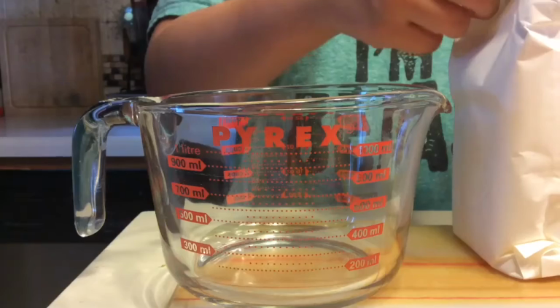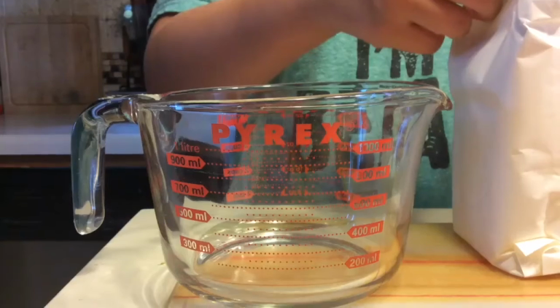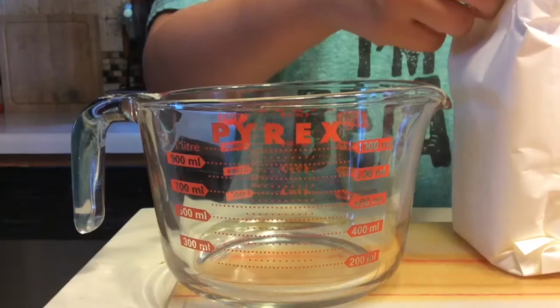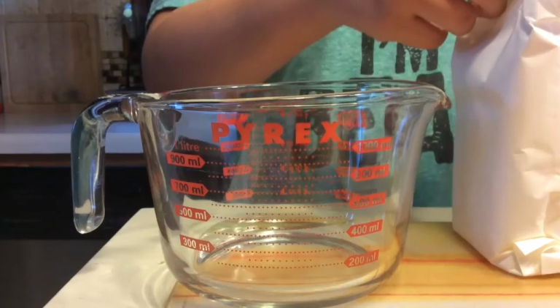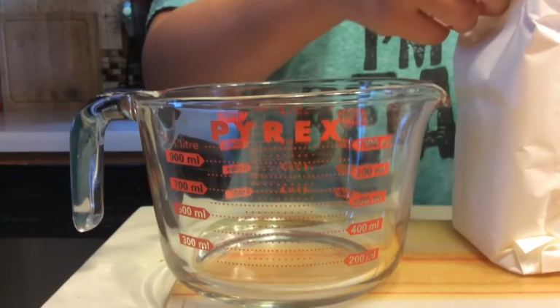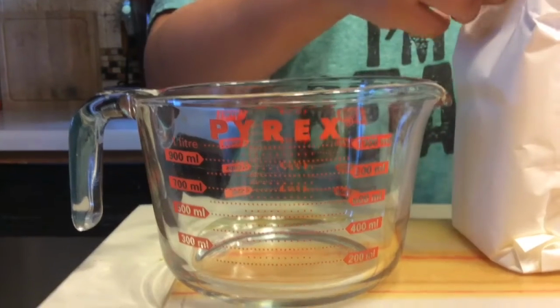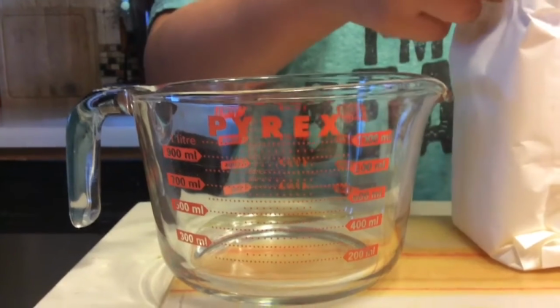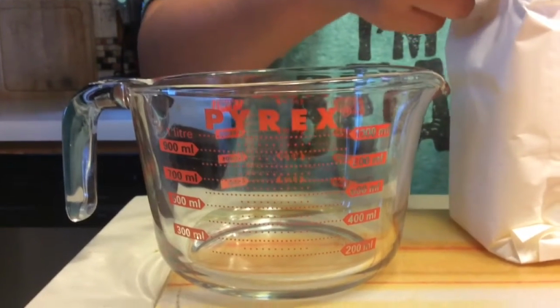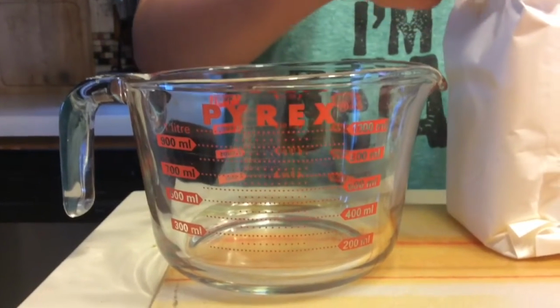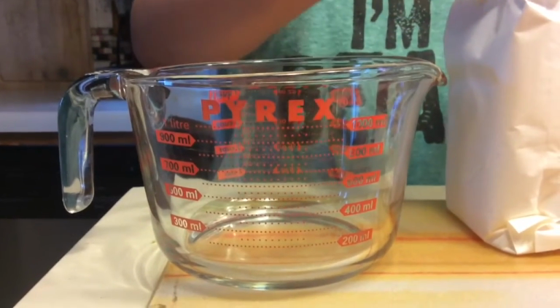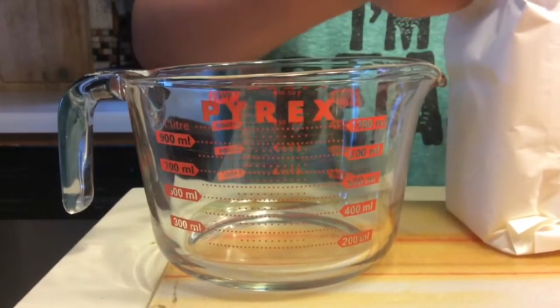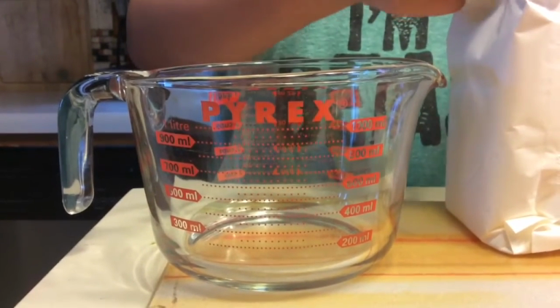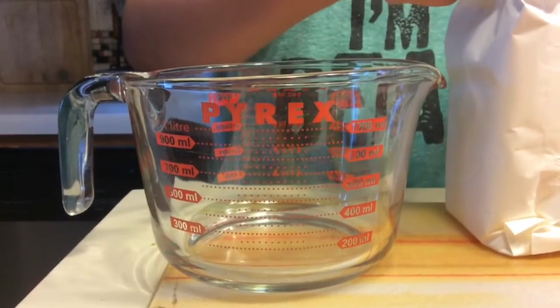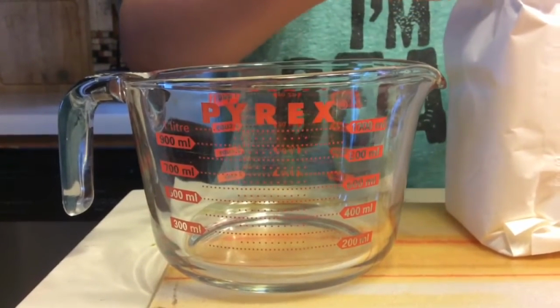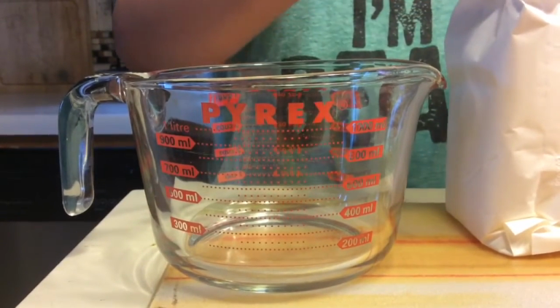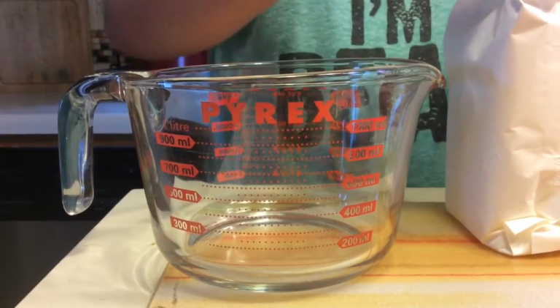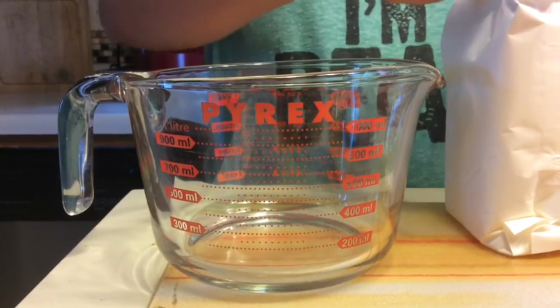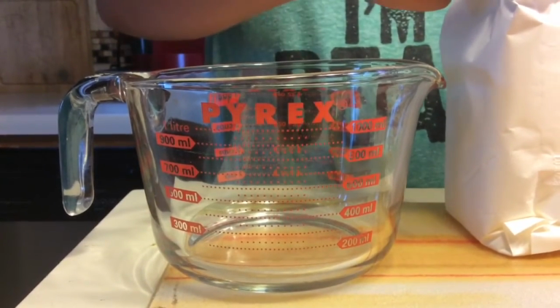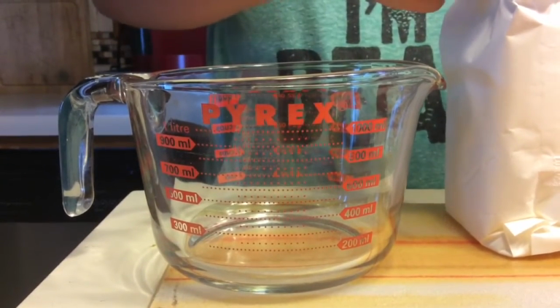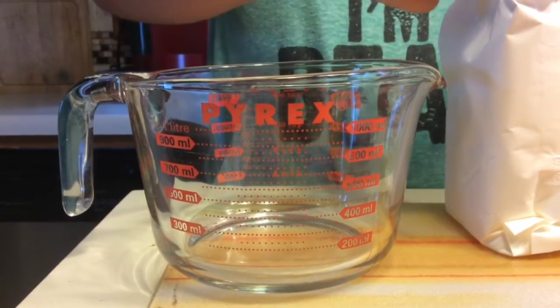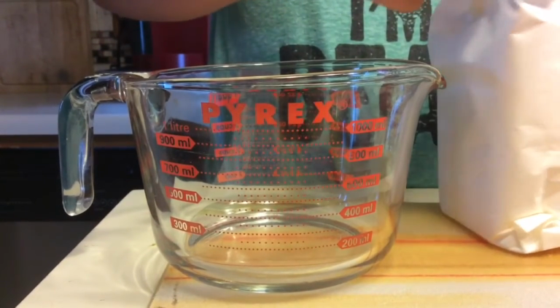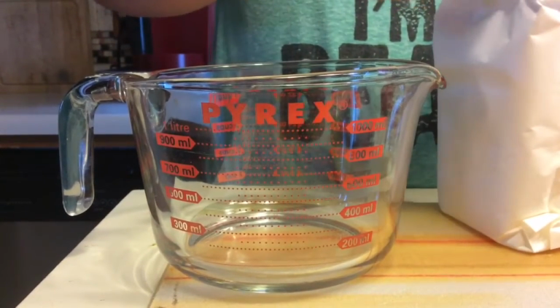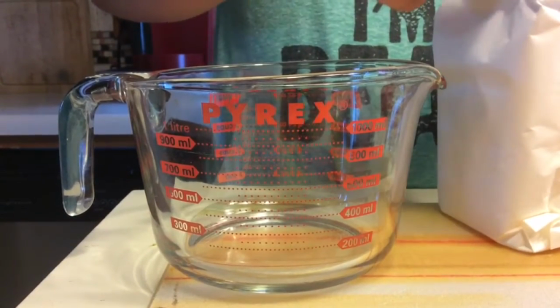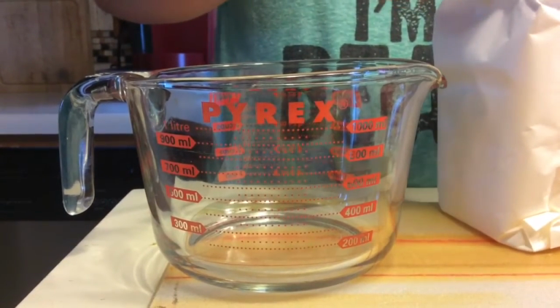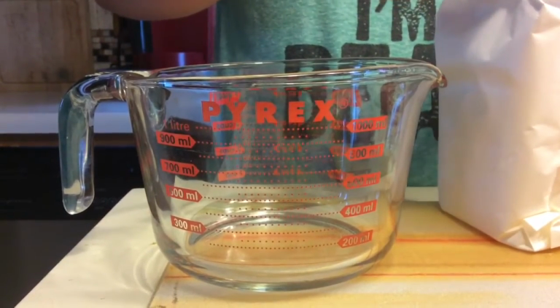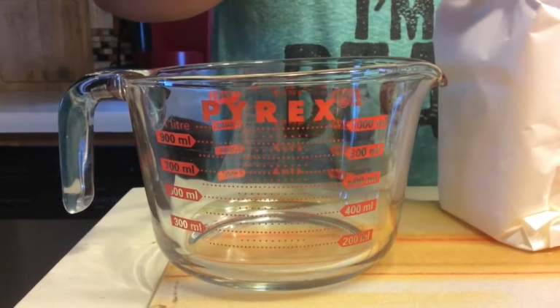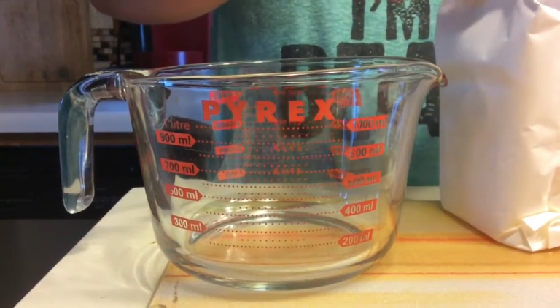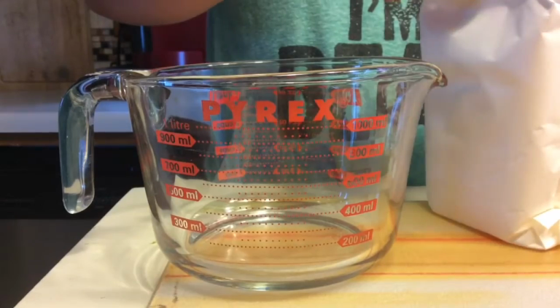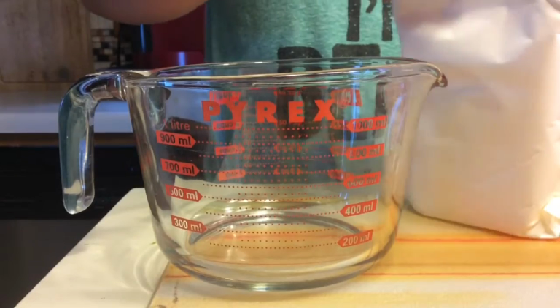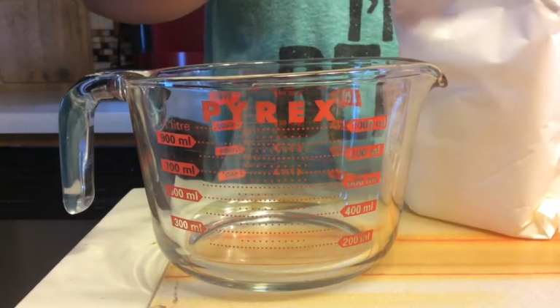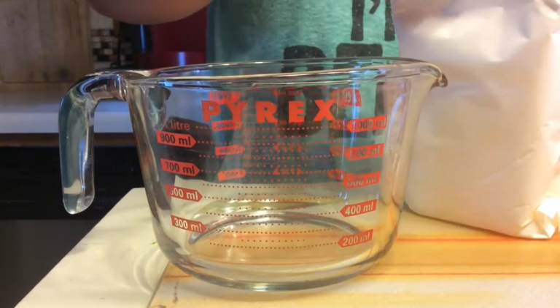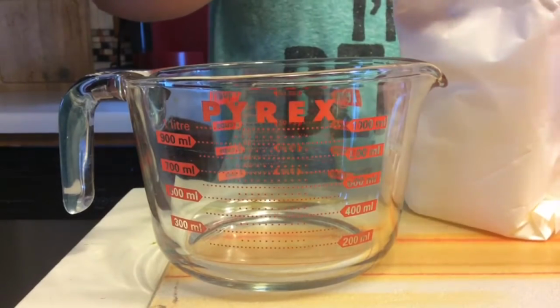Hi guys, it's Kylie here and today we are attempting to make OOBLEX stress balls.